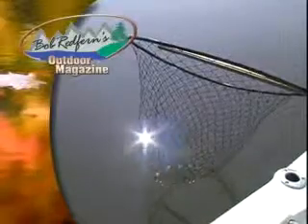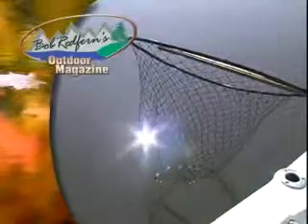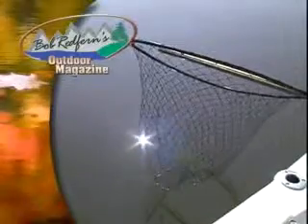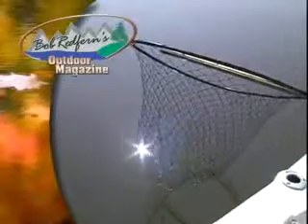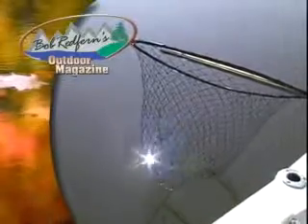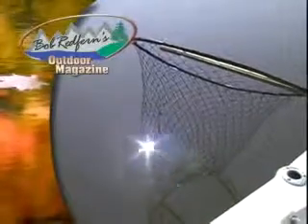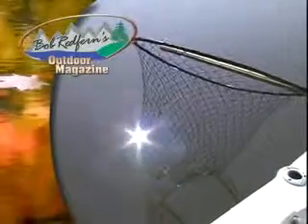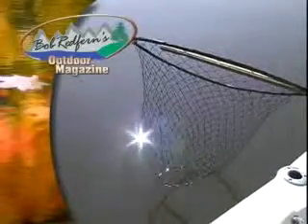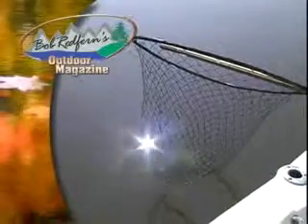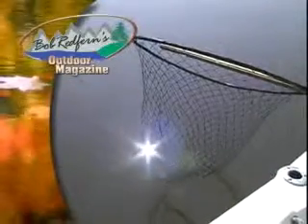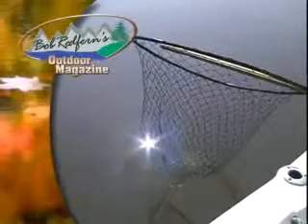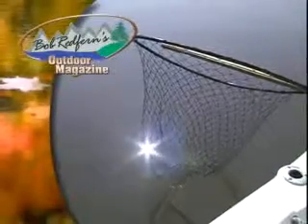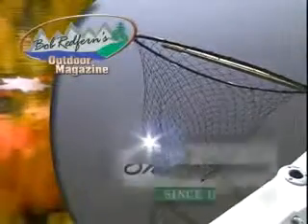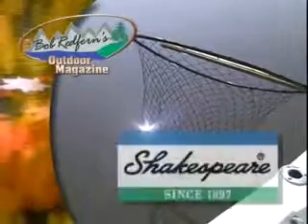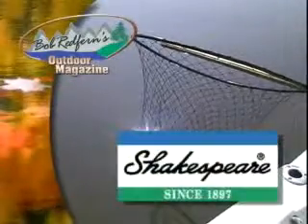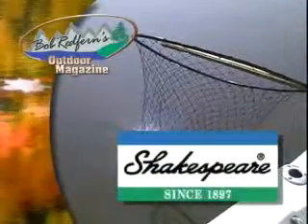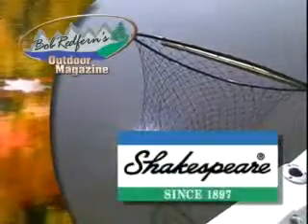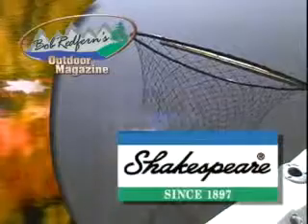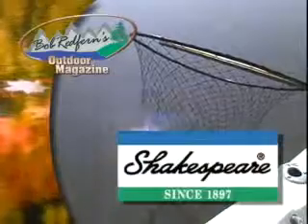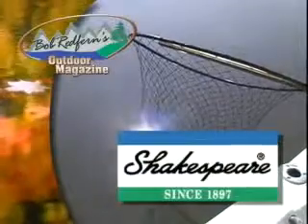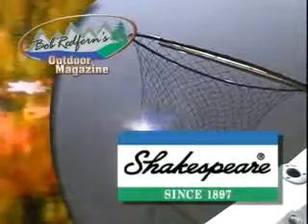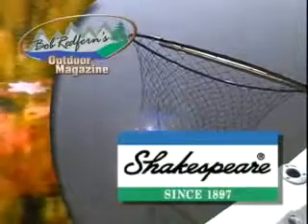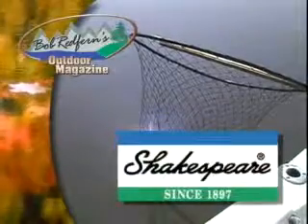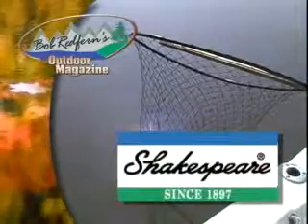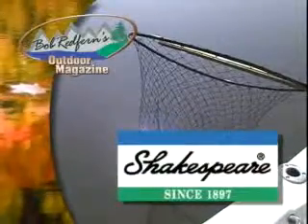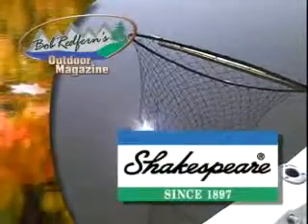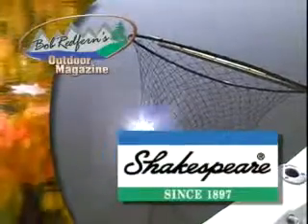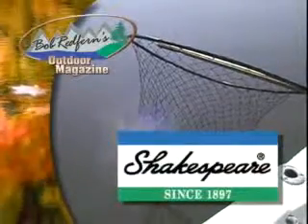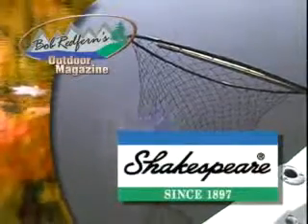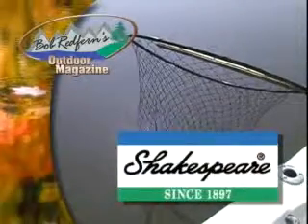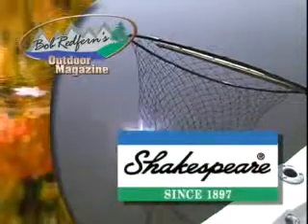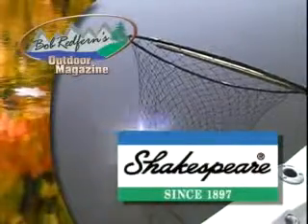Bob Redfern's Outdoor Magazine is brought to you by Shakespeare, the official tackle company of Bob Redfern's Outdoor Magazine.